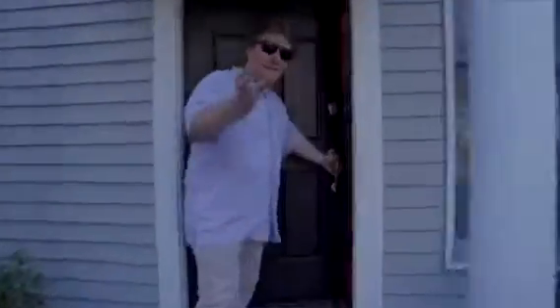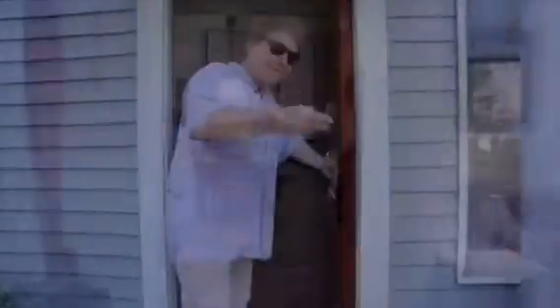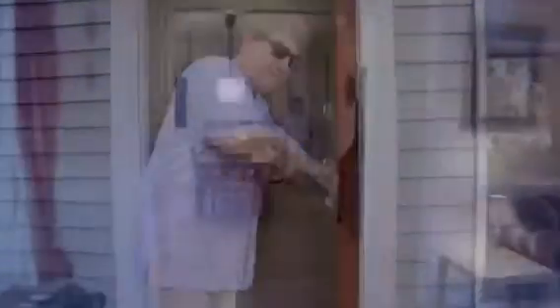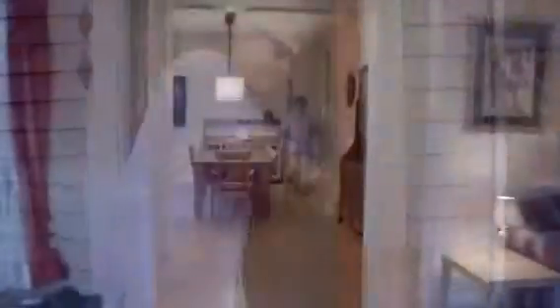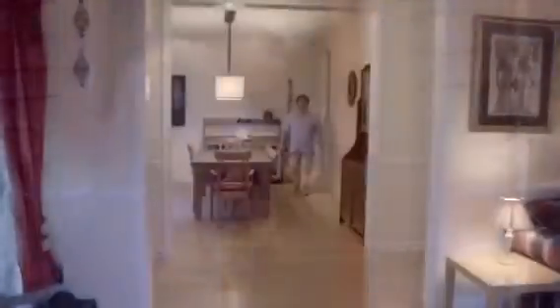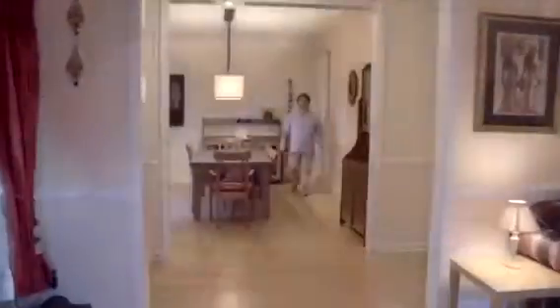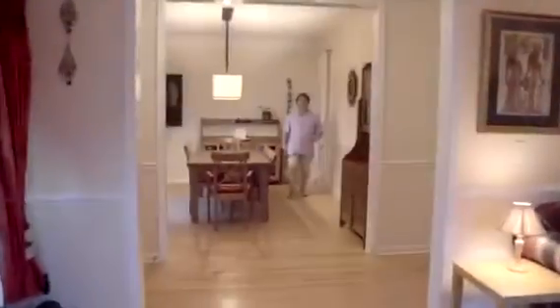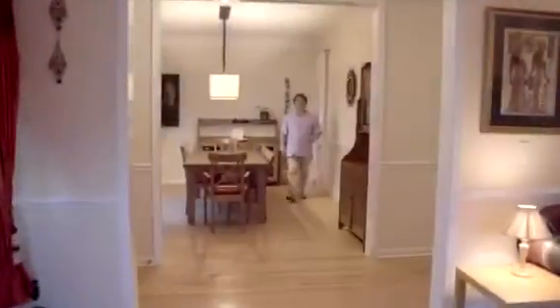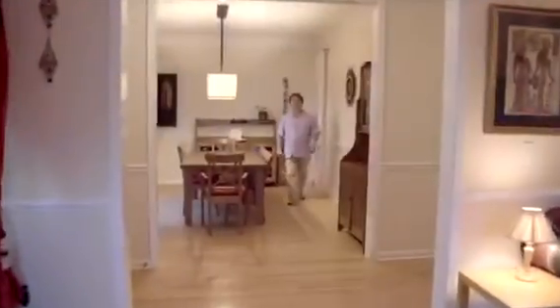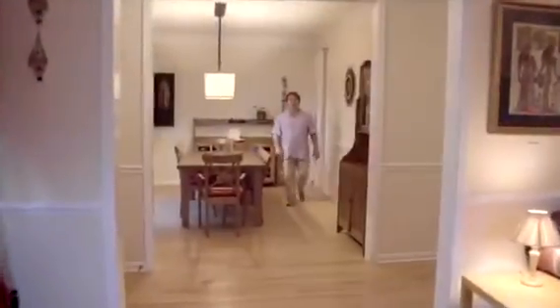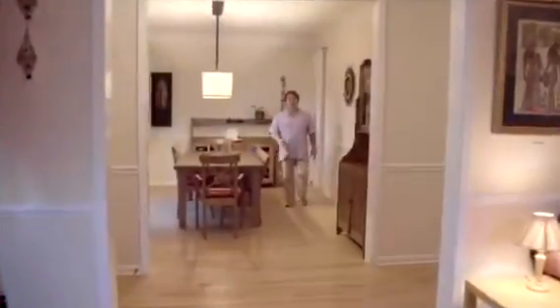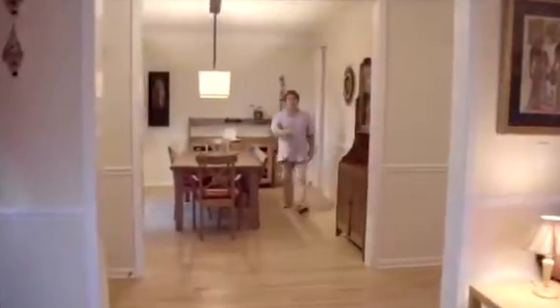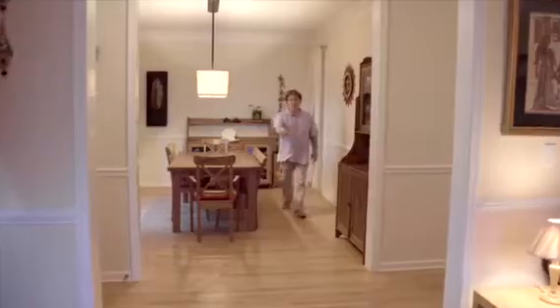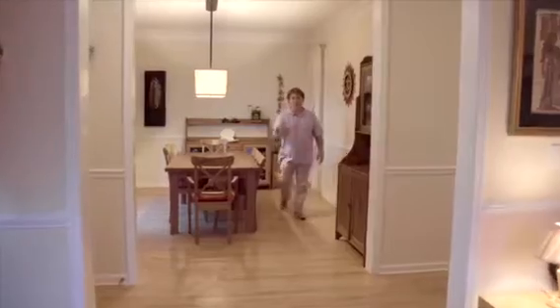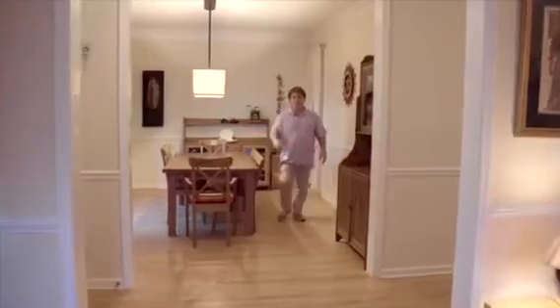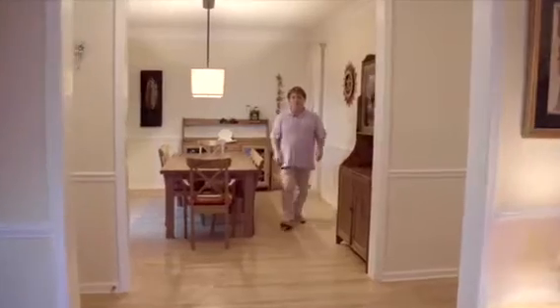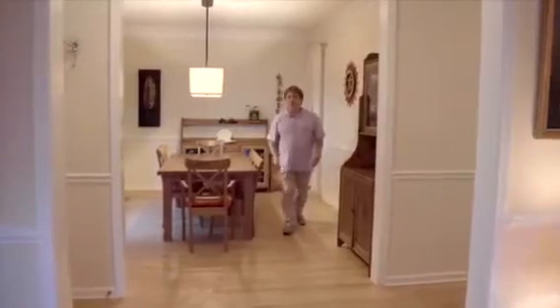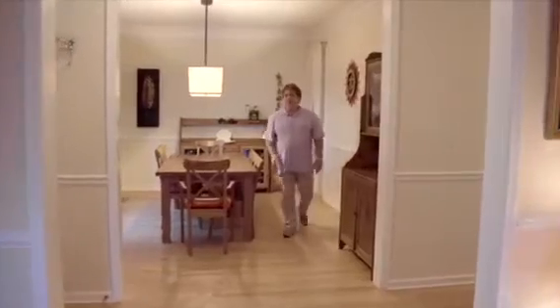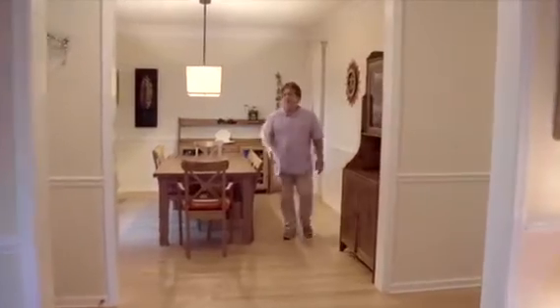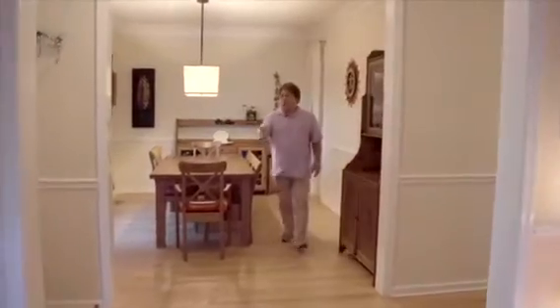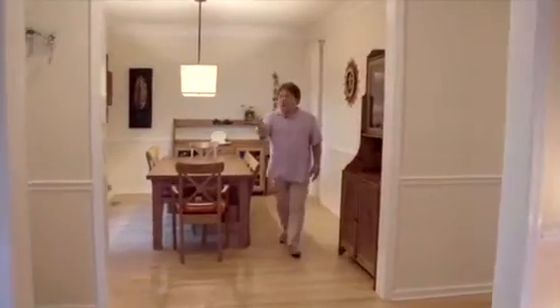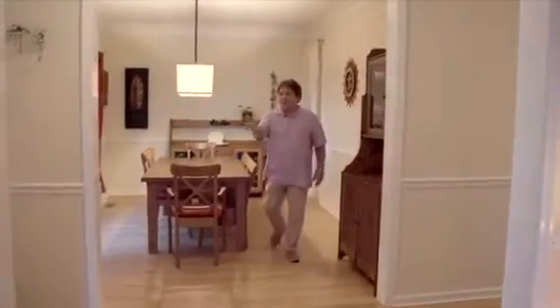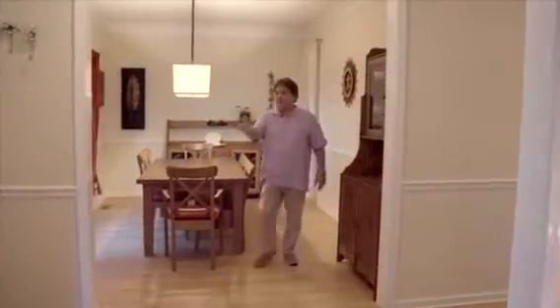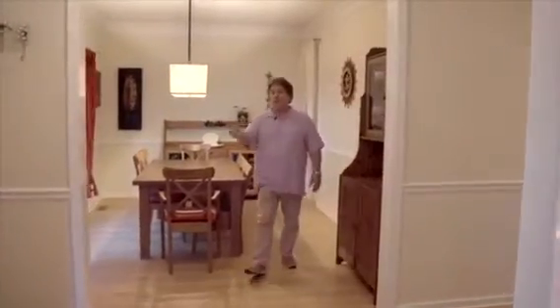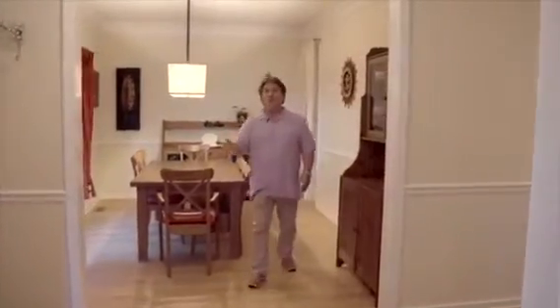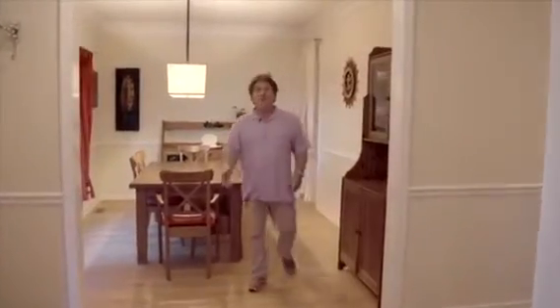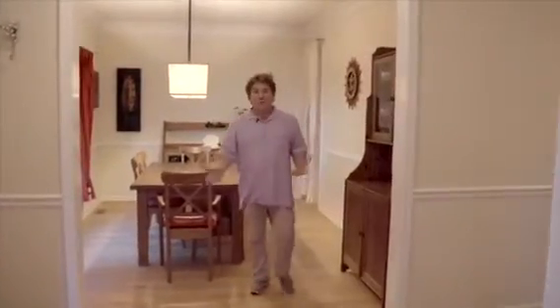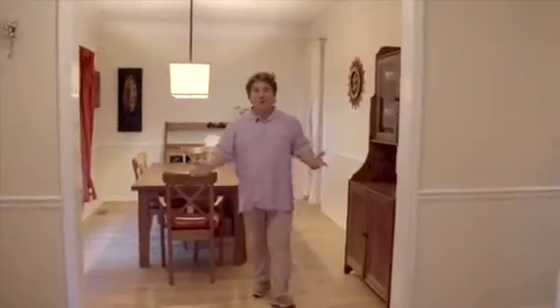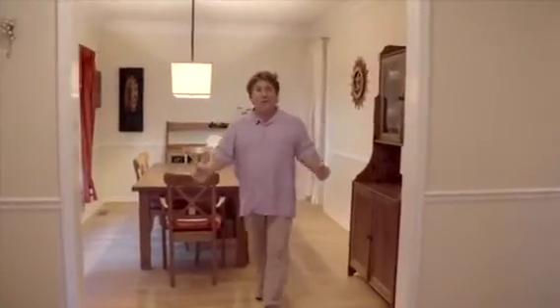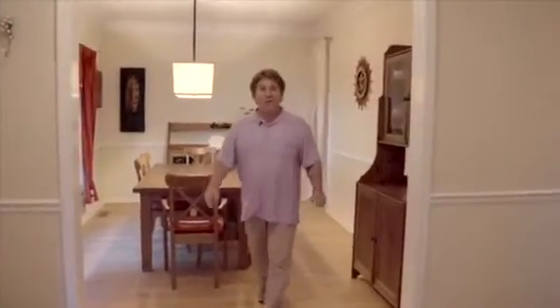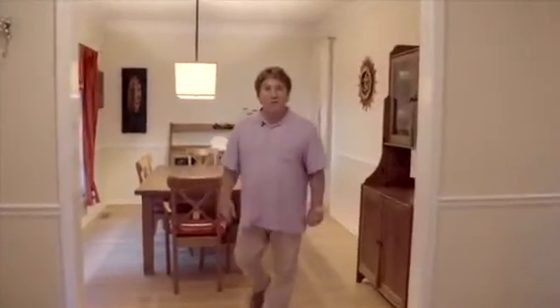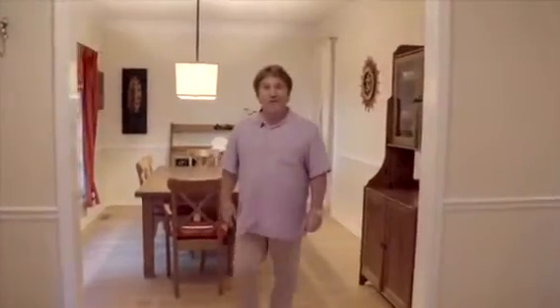Here on the main level we have oak floors throughout. We also have a lot of chair rail and crown molding as well.